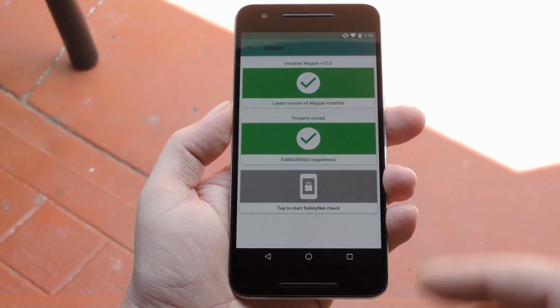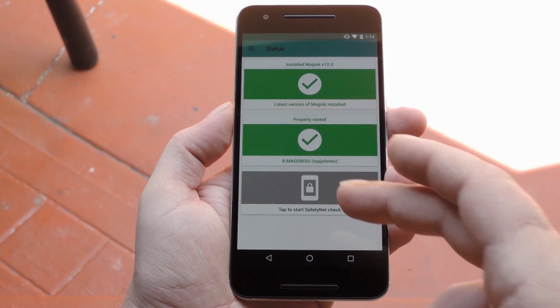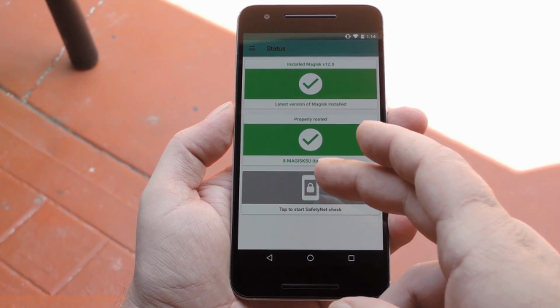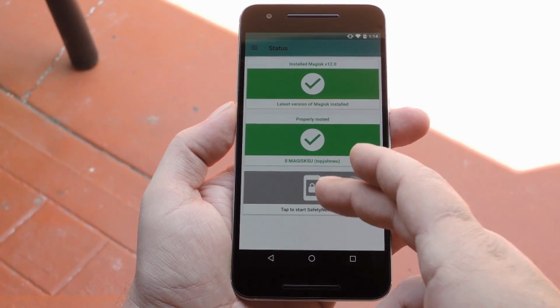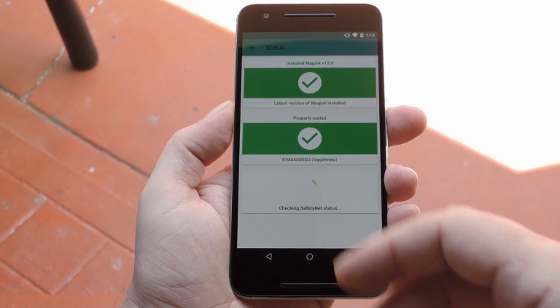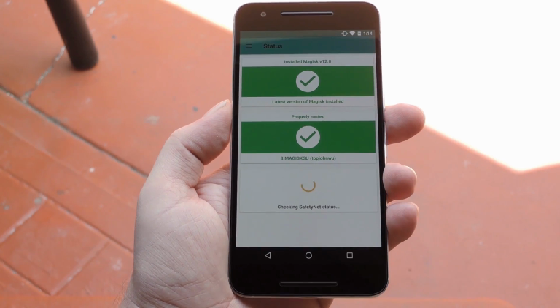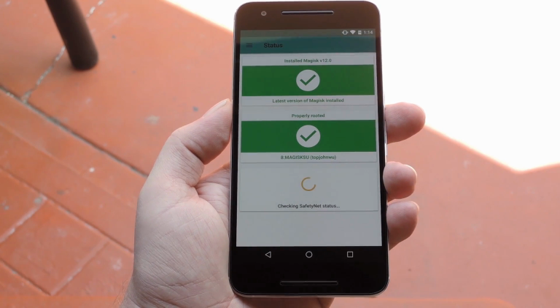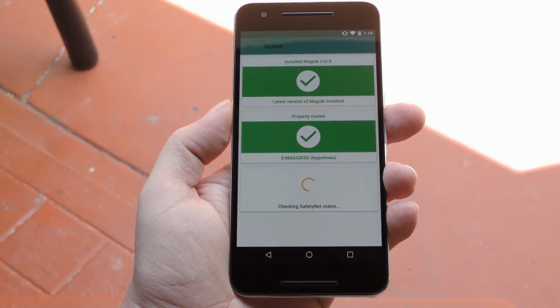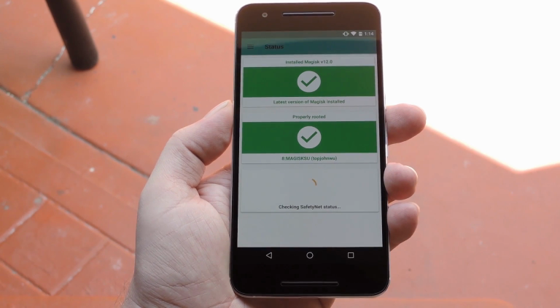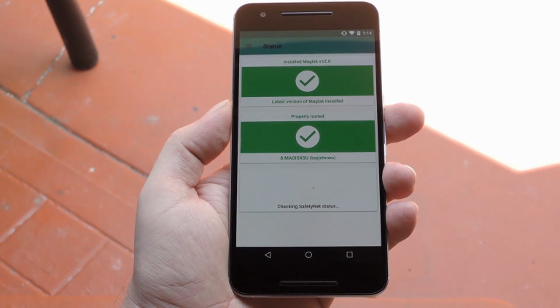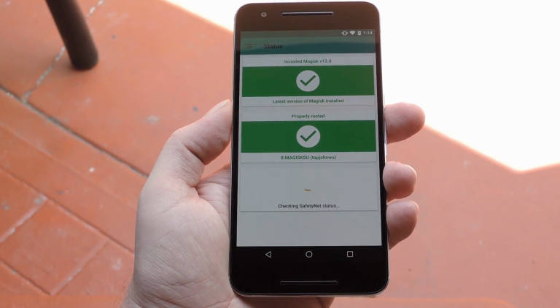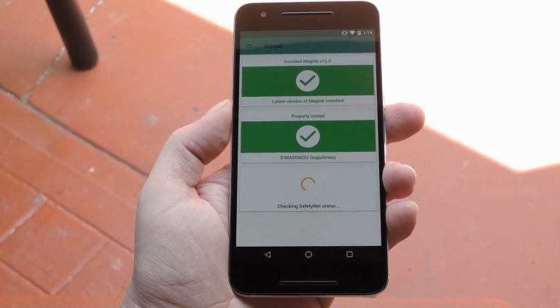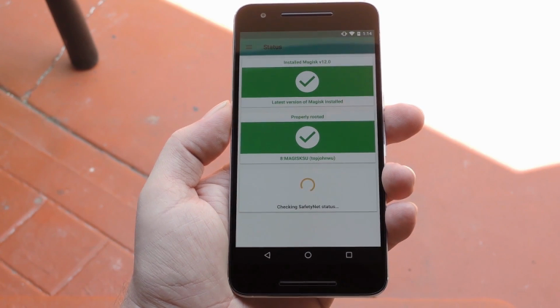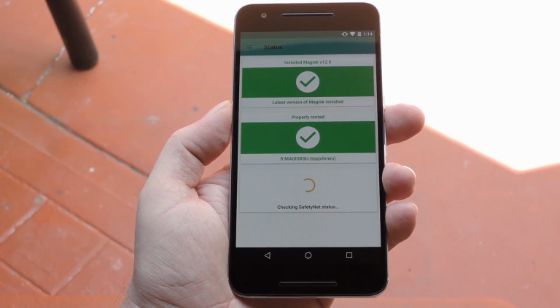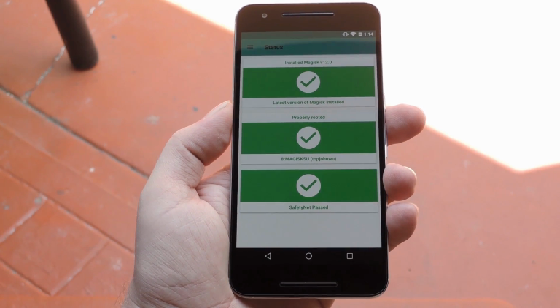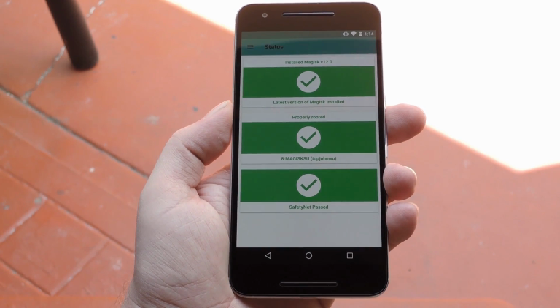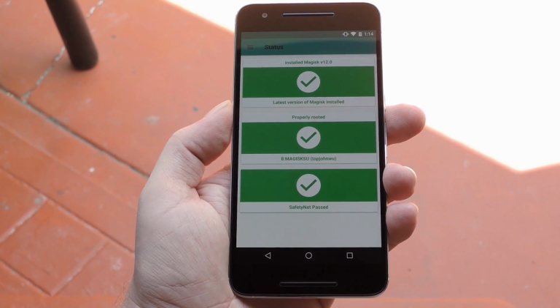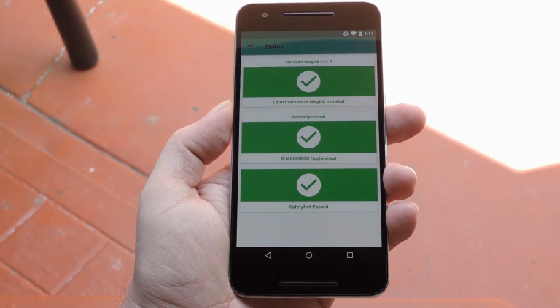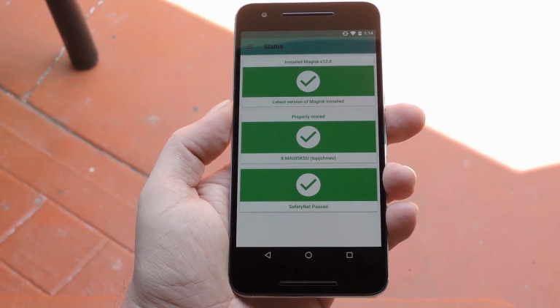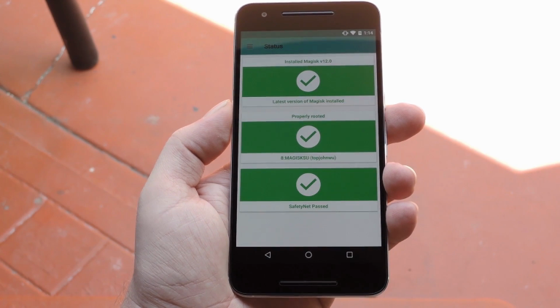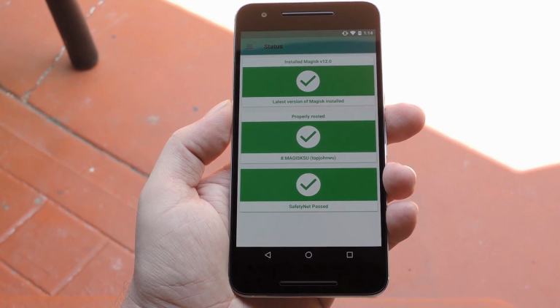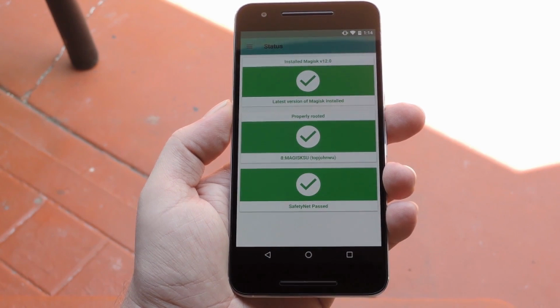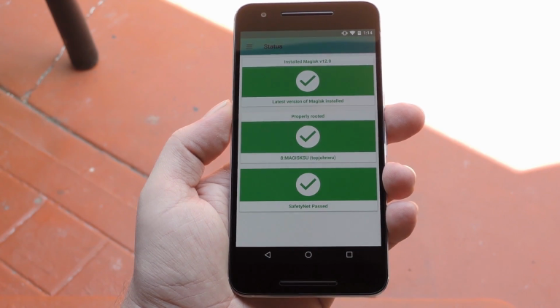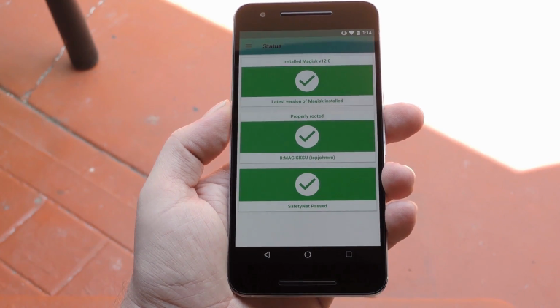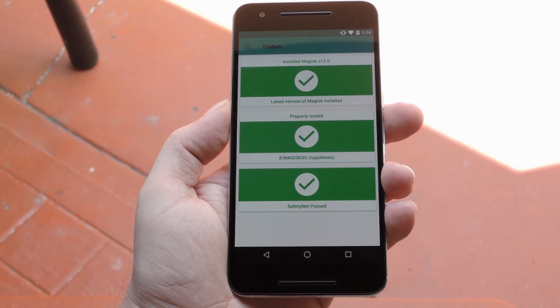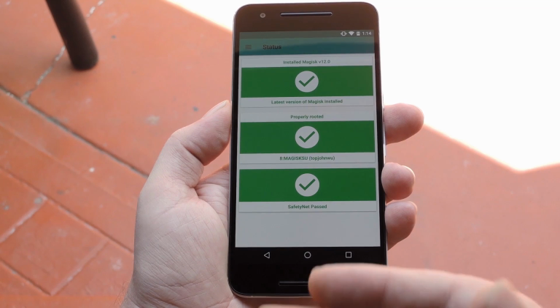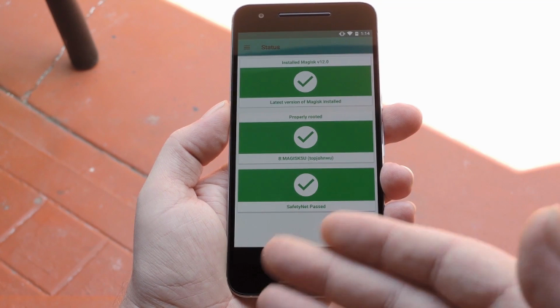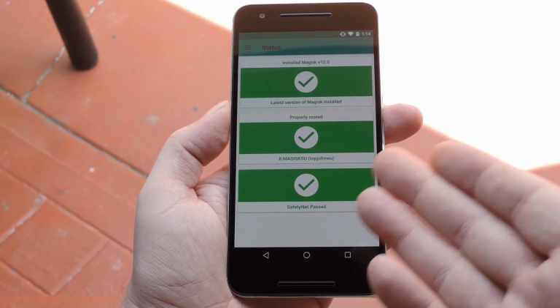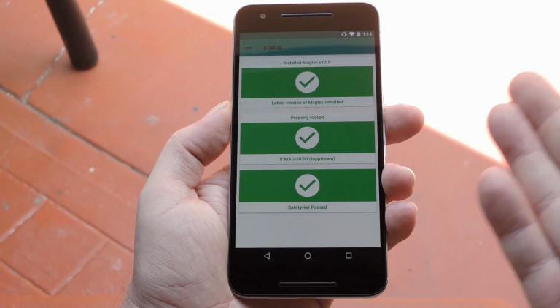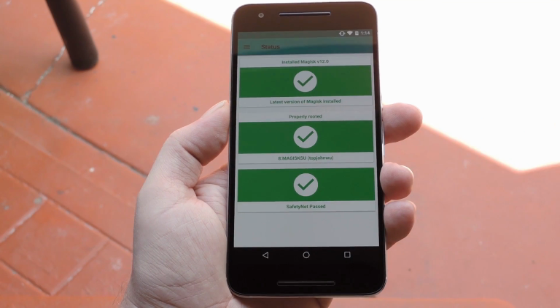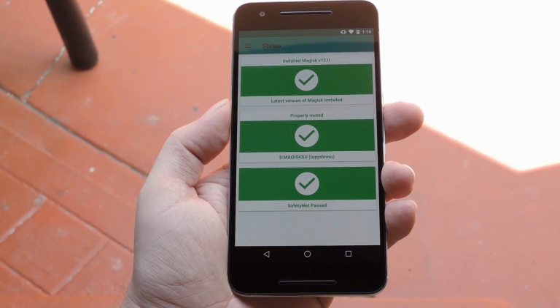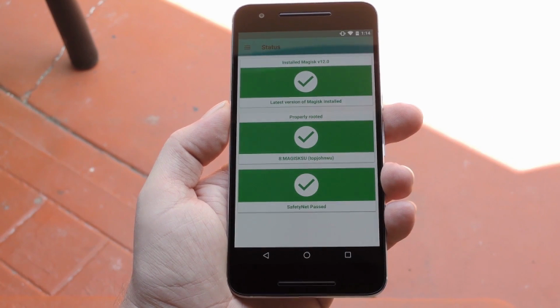Hey, what's up everybody? It's Dallas with GadgetHacks, and today I'm going to show you how to switch from SuperSU to Magisk and go fully systemless.